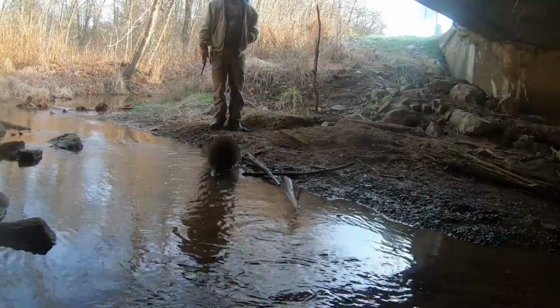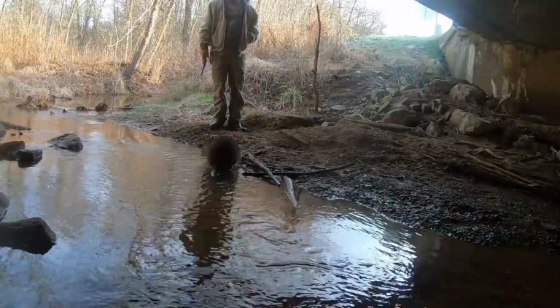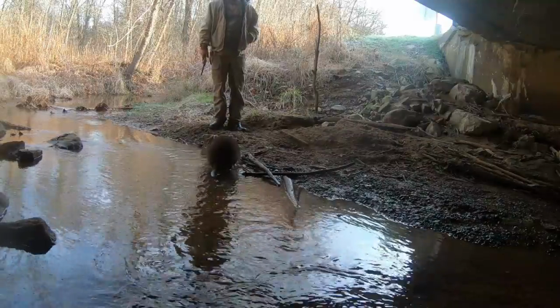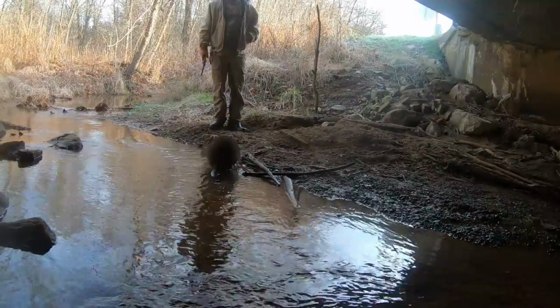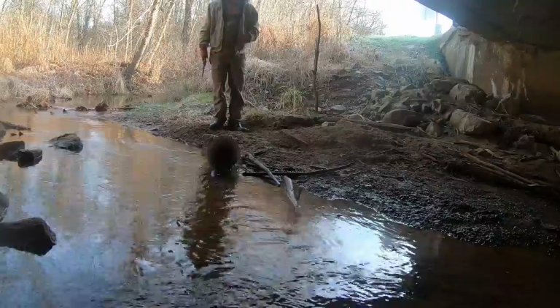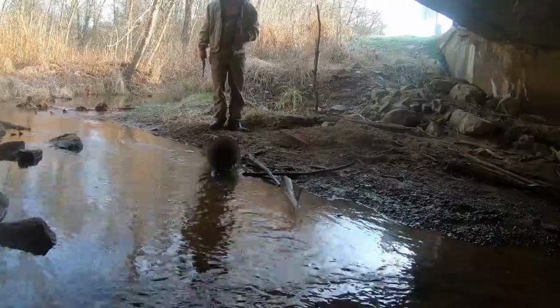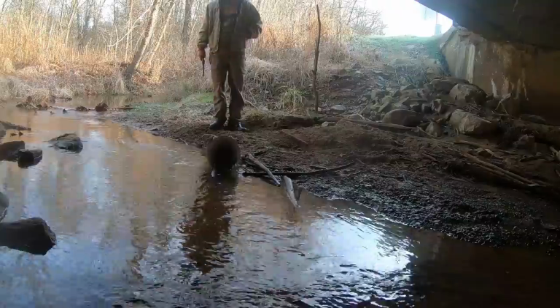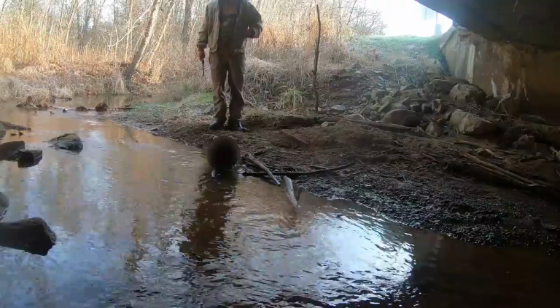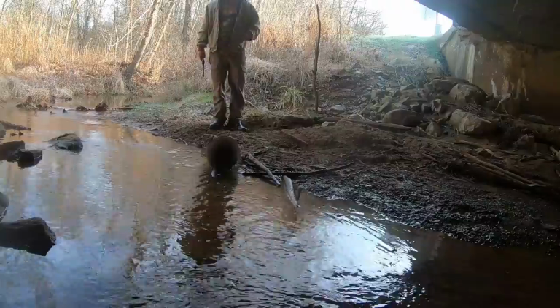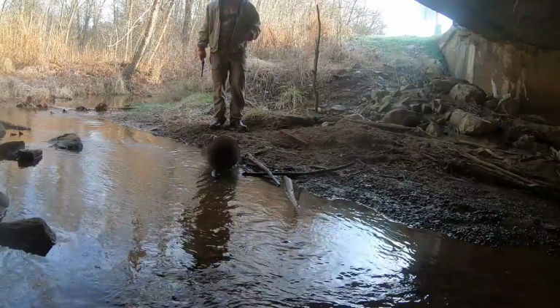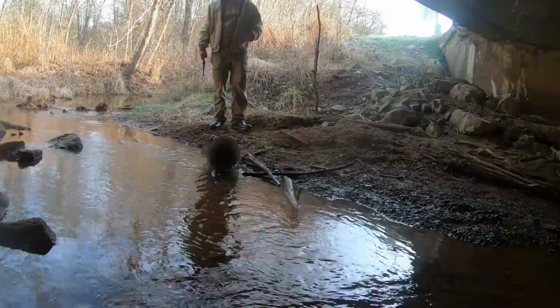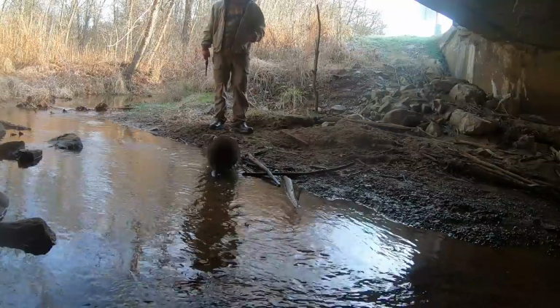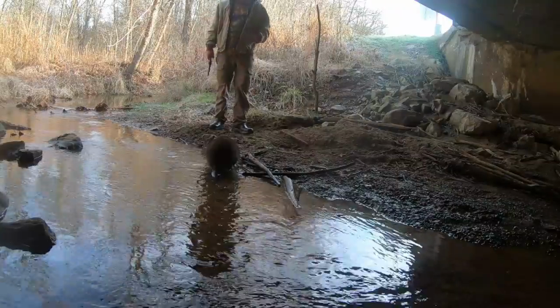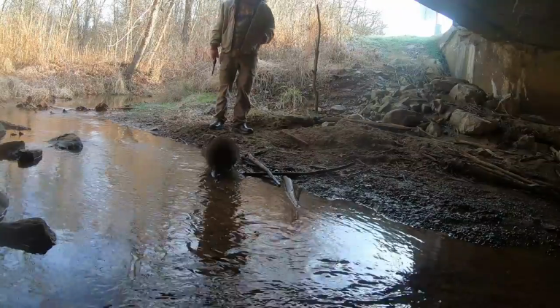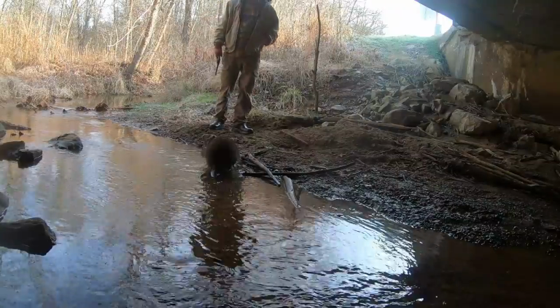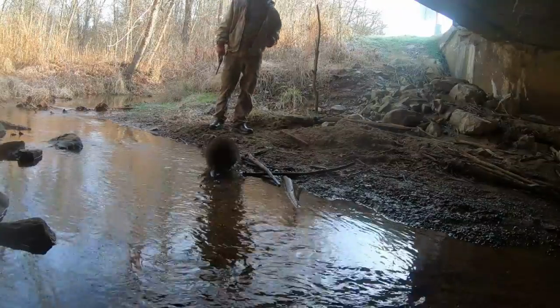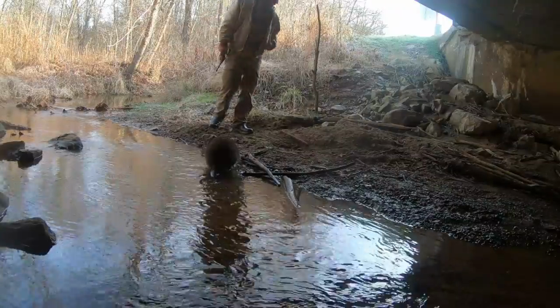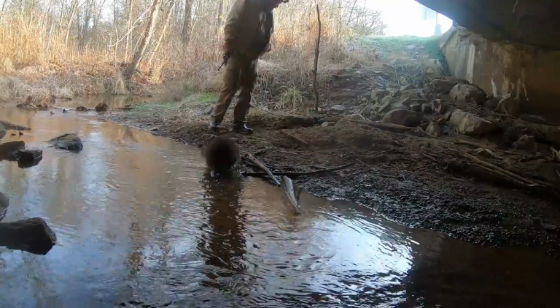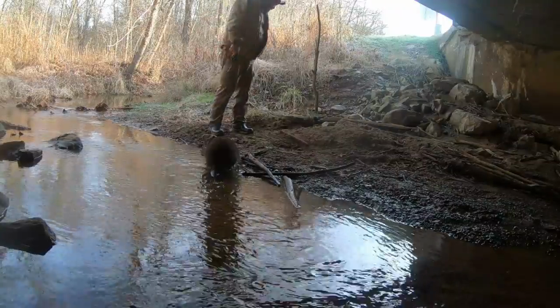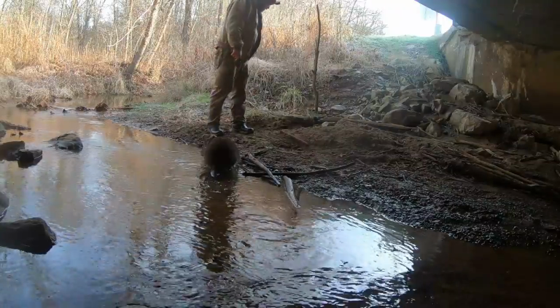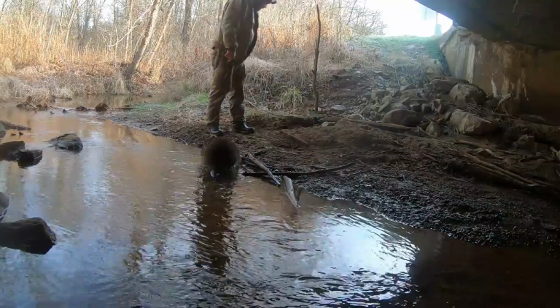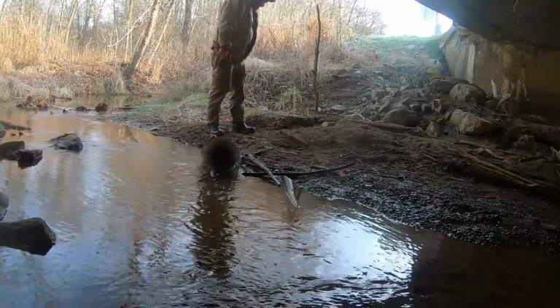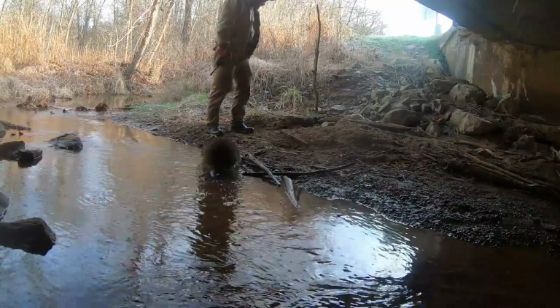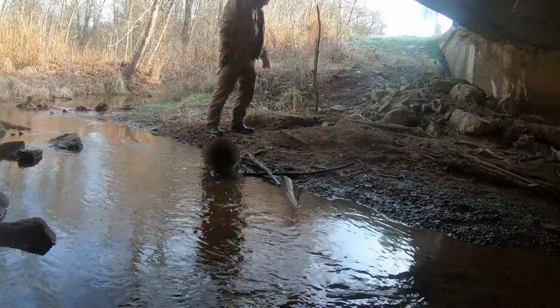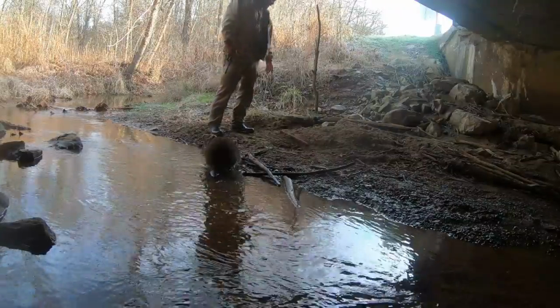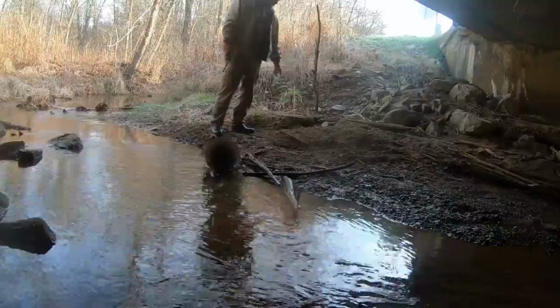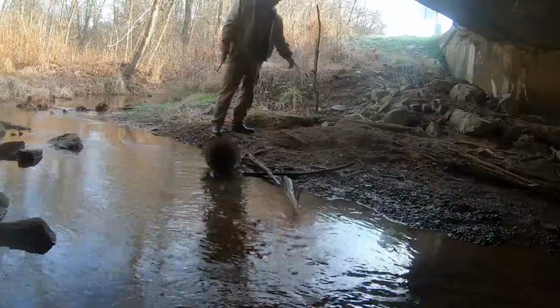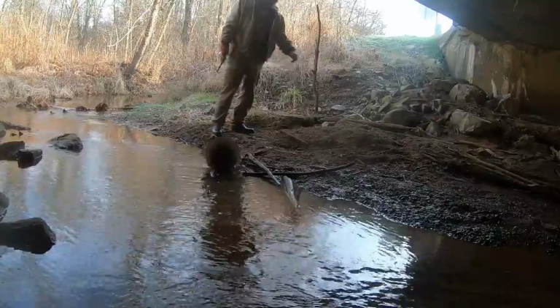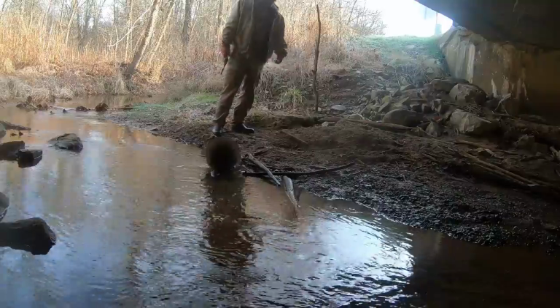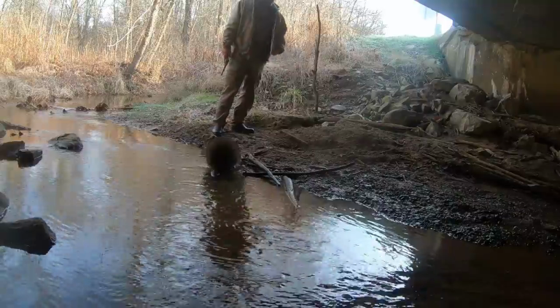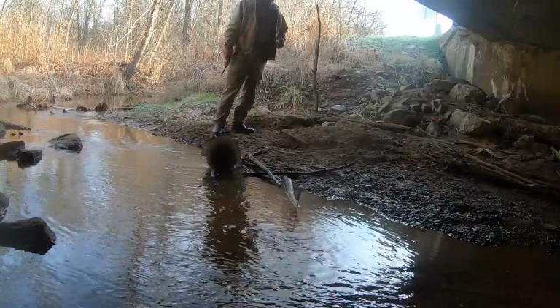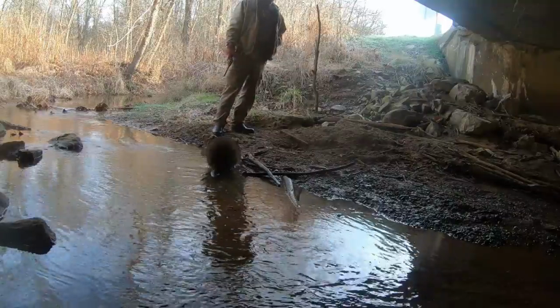Got him in a Z-trap on this bridge. One of these bridges really funnels them in.